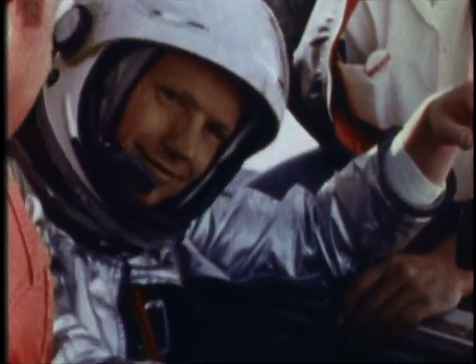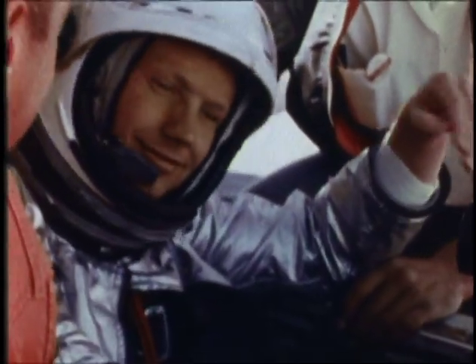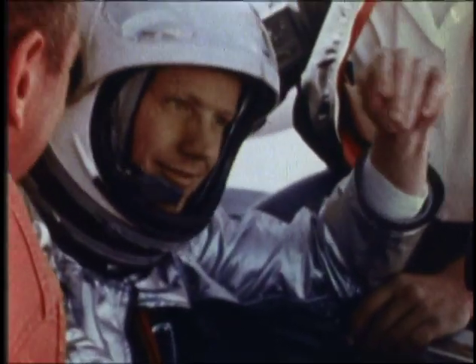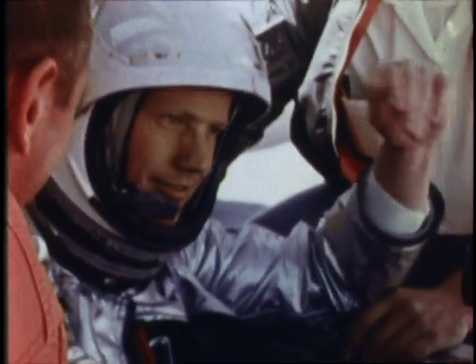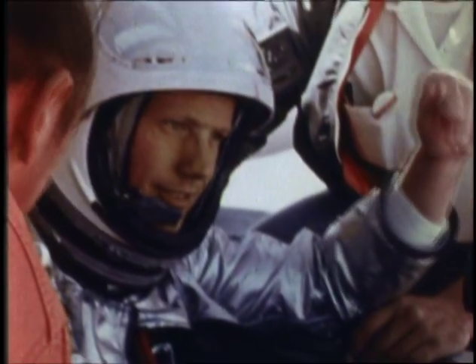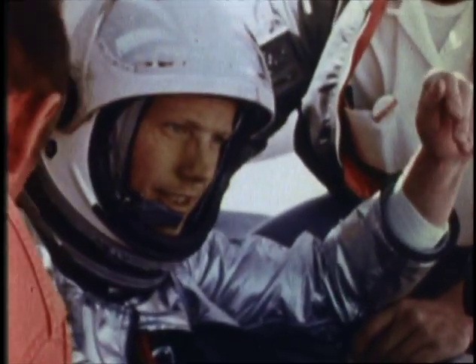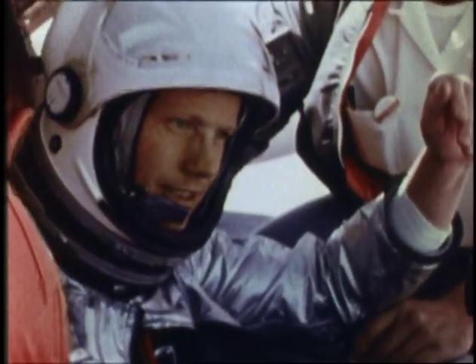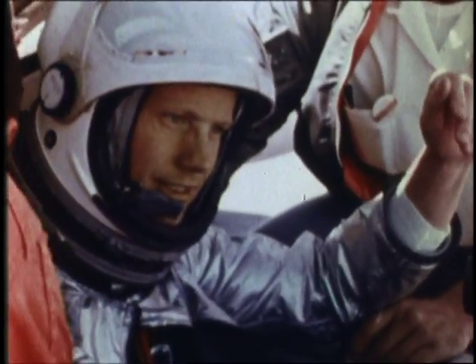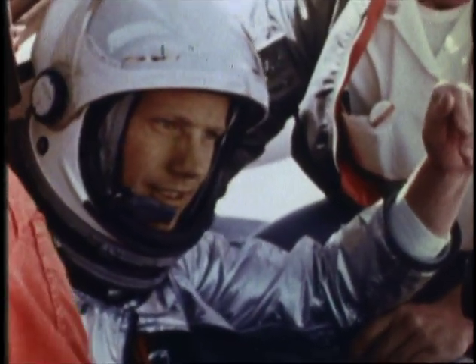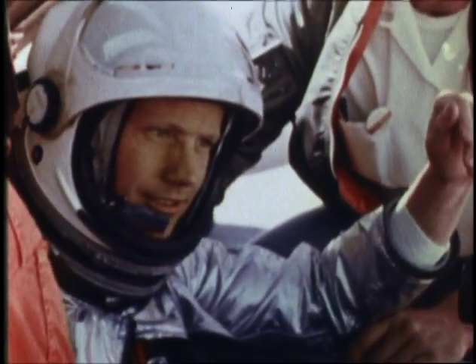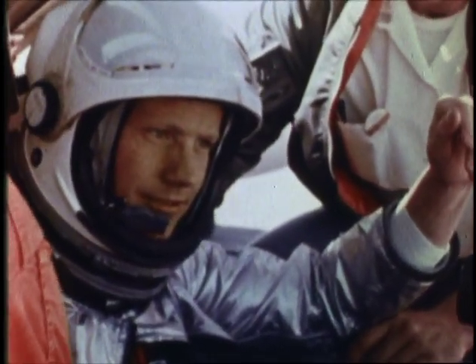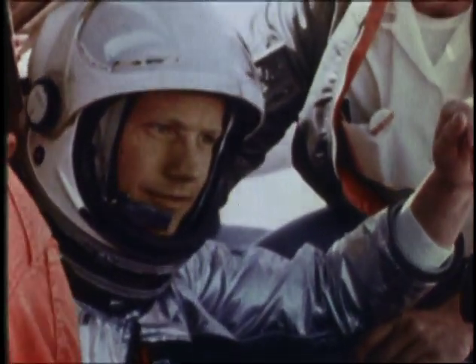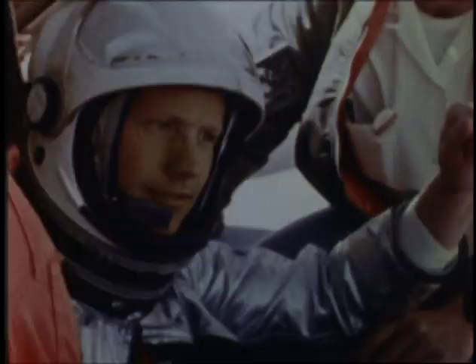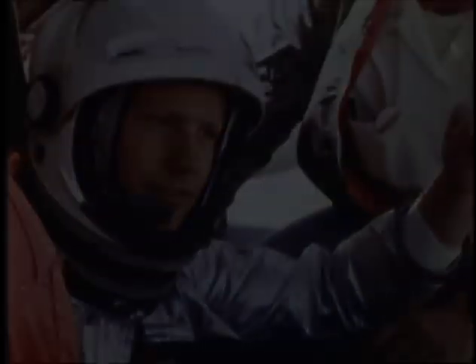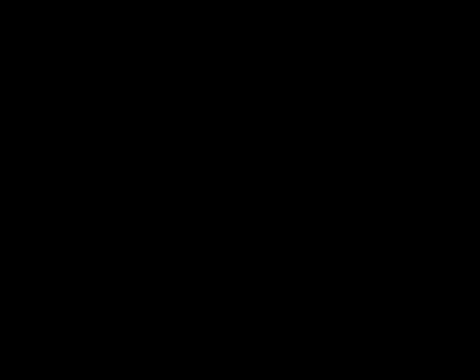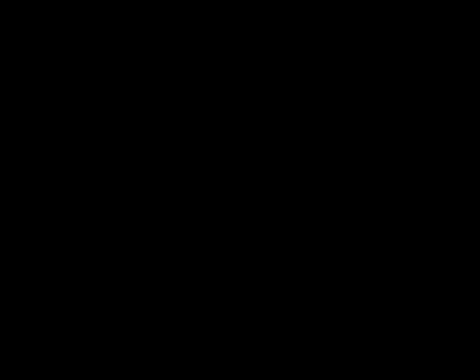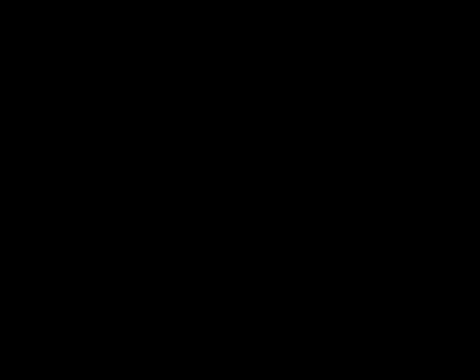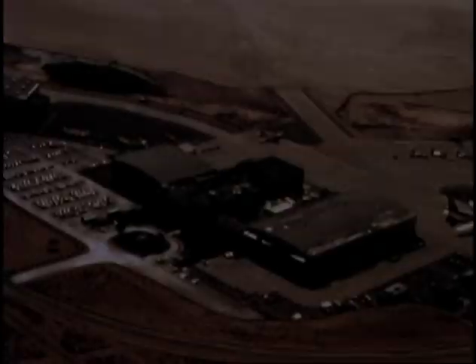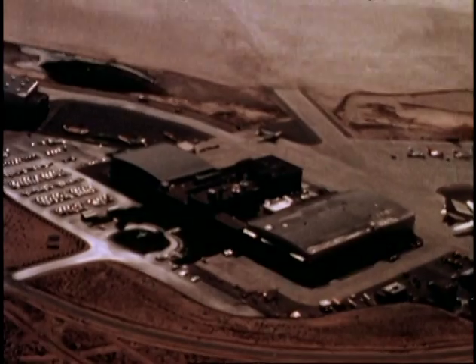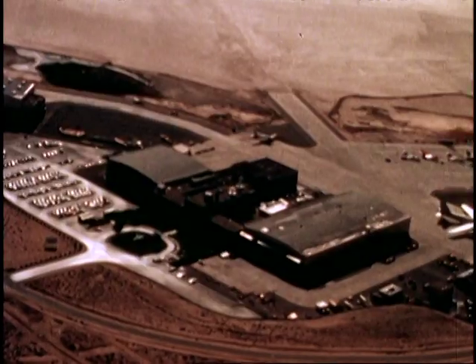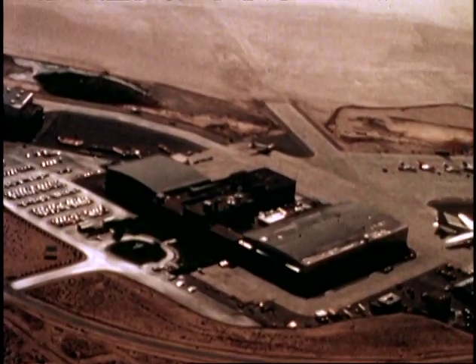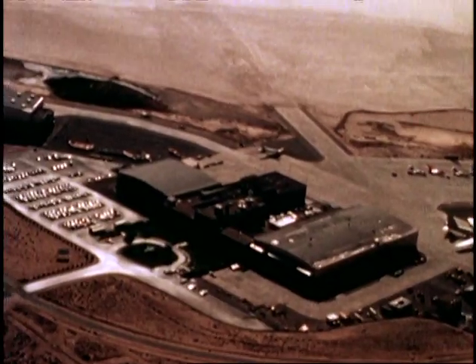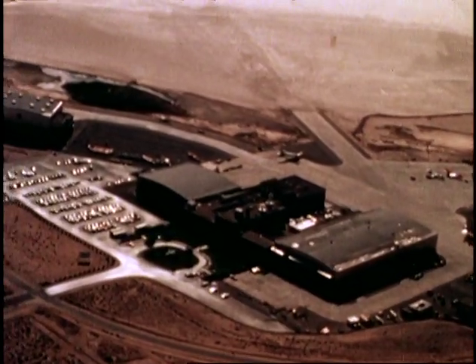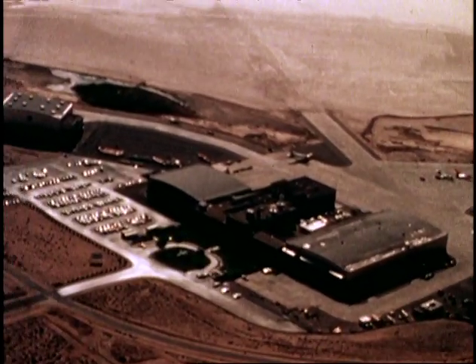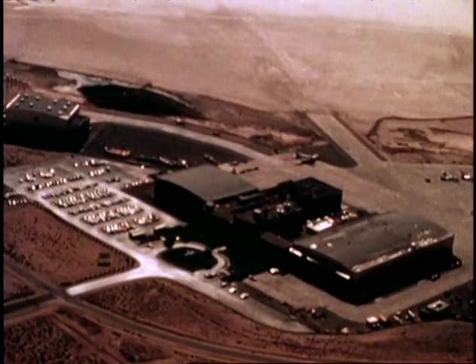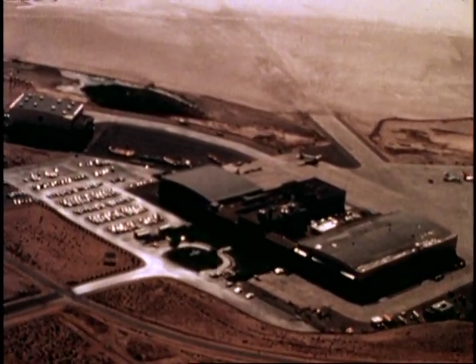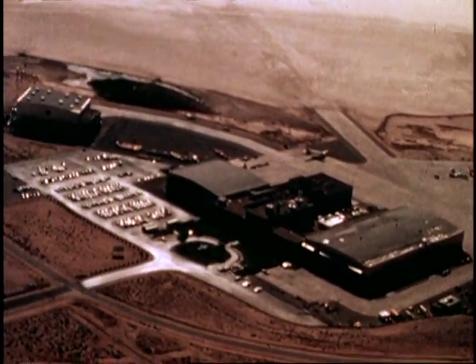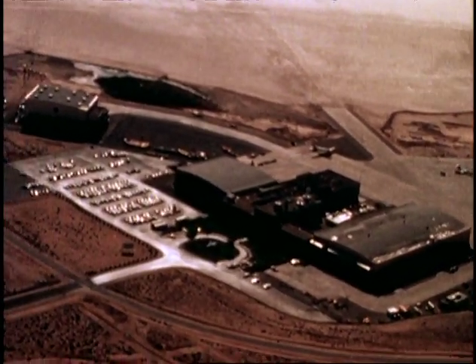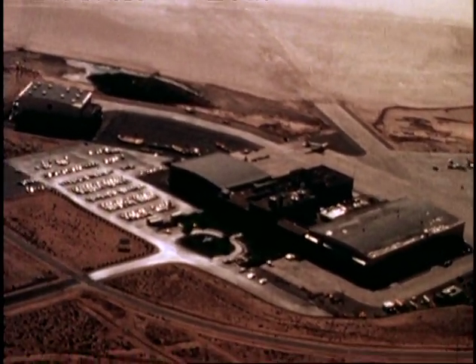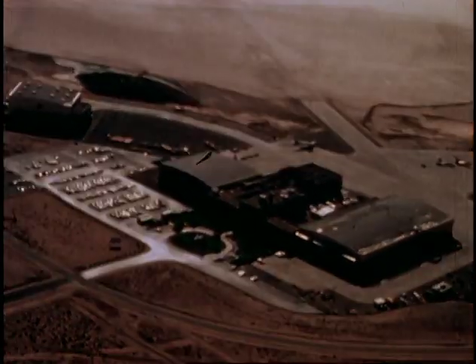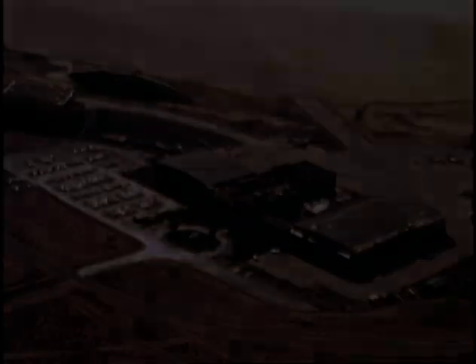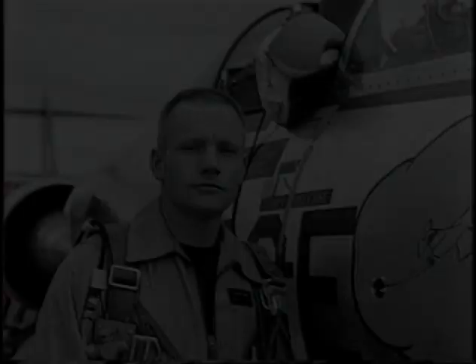In 1955, Neil Armstrong became a research pilot at NASA's Flight Research Center in Edwards, California.